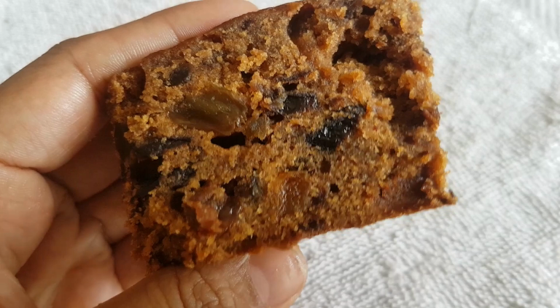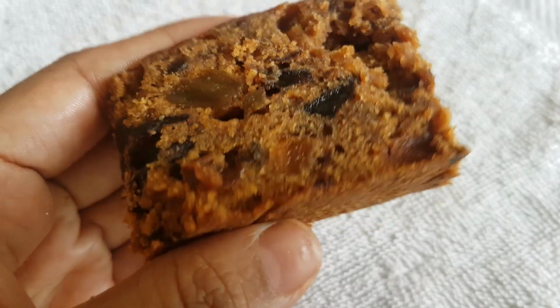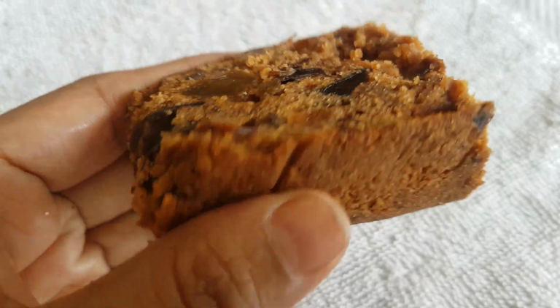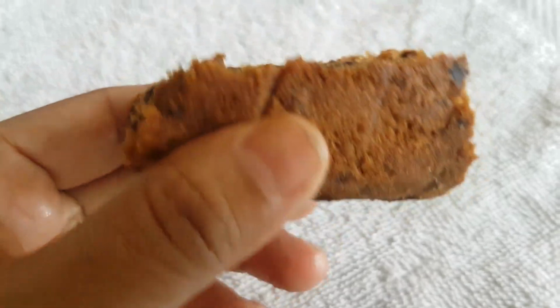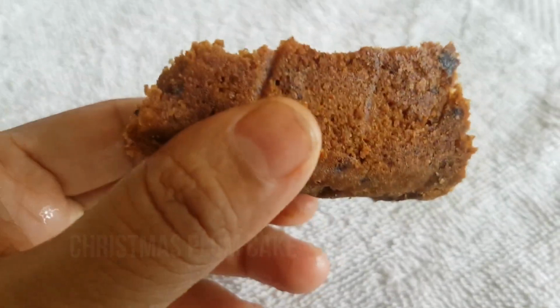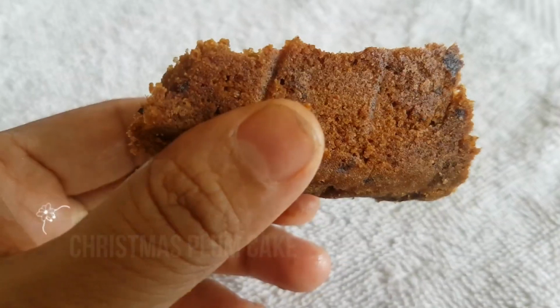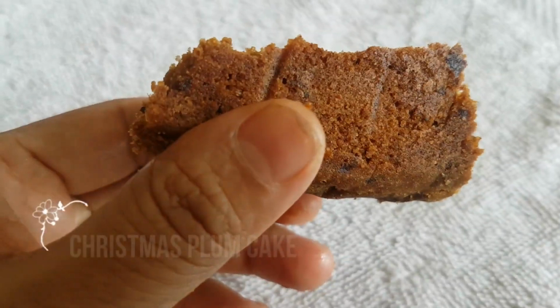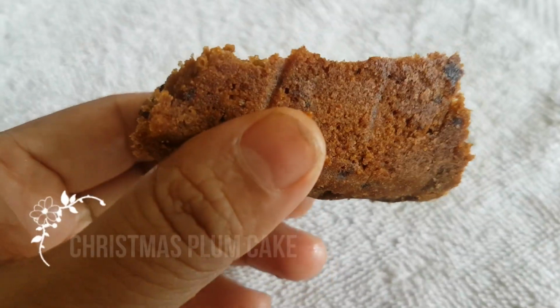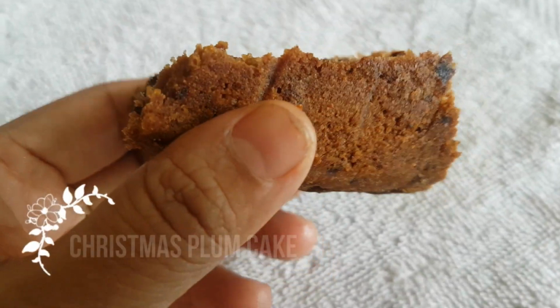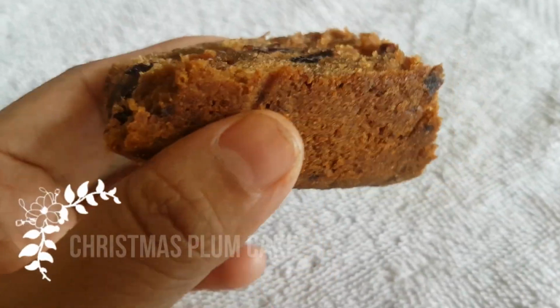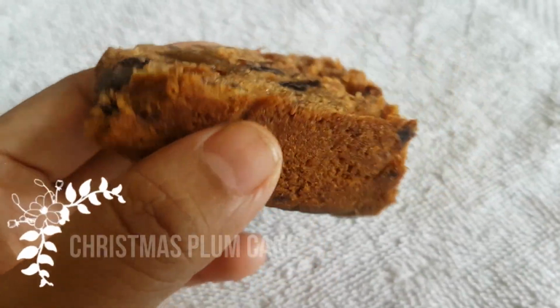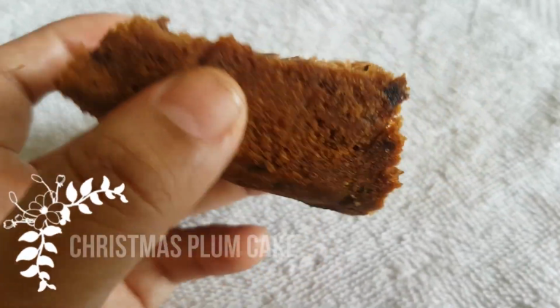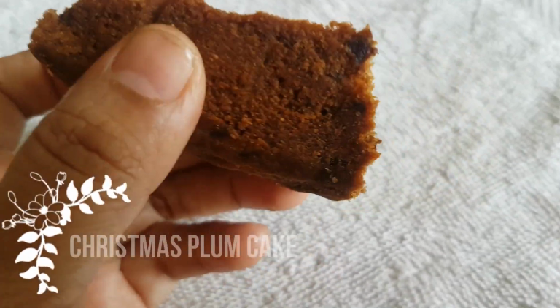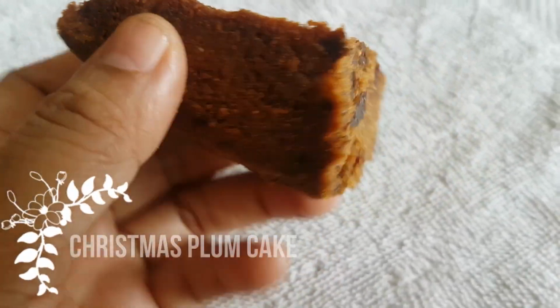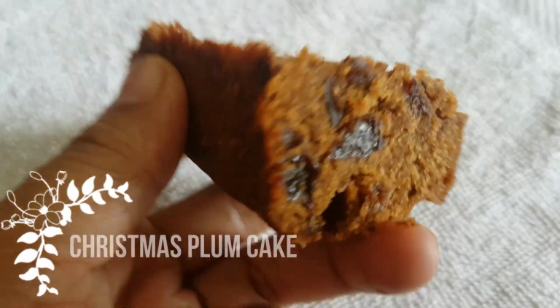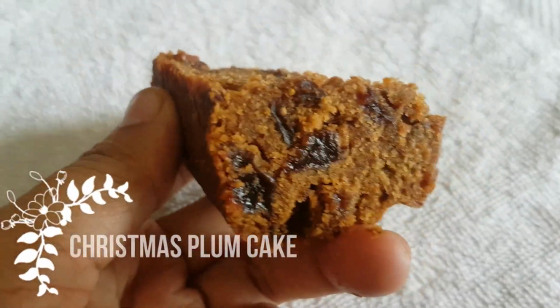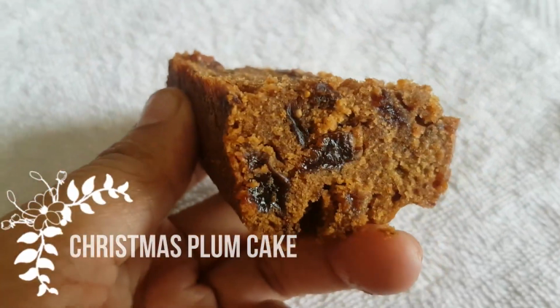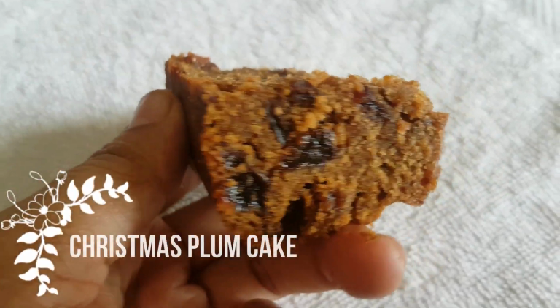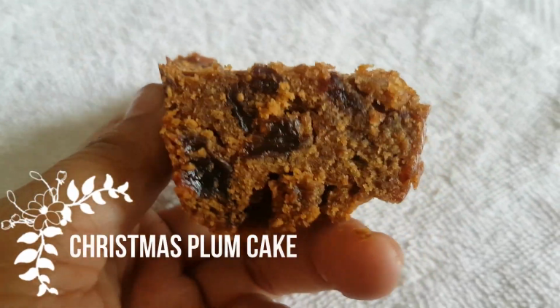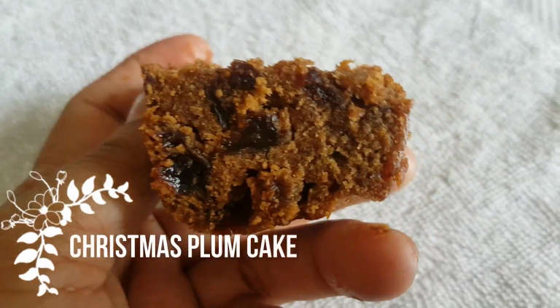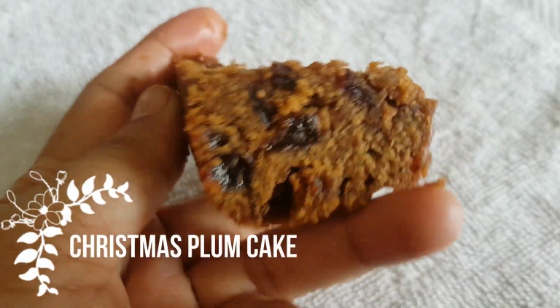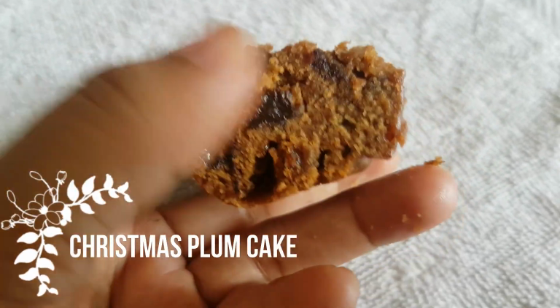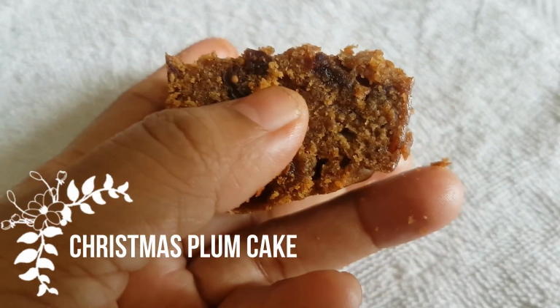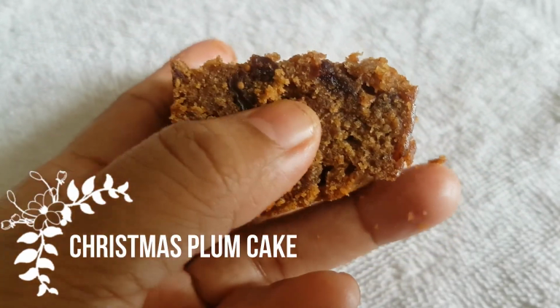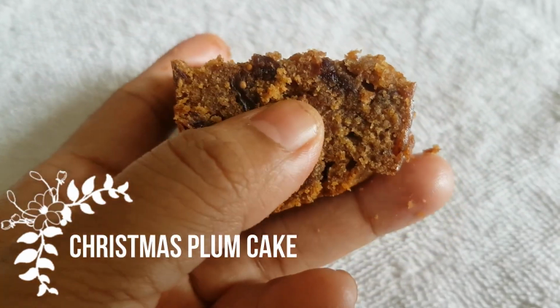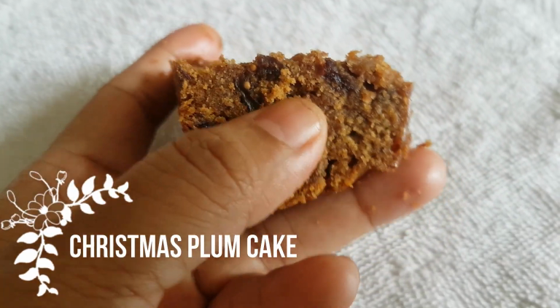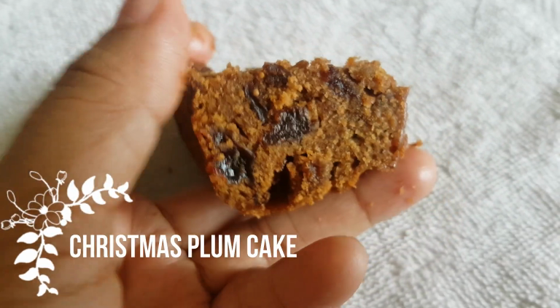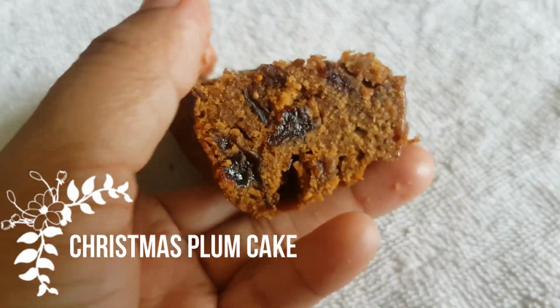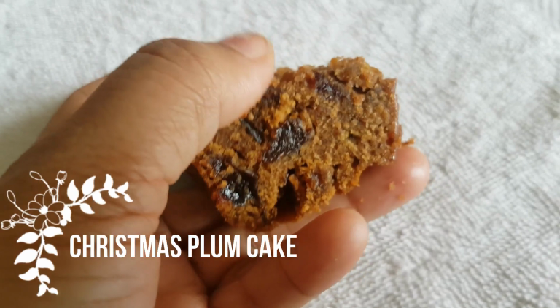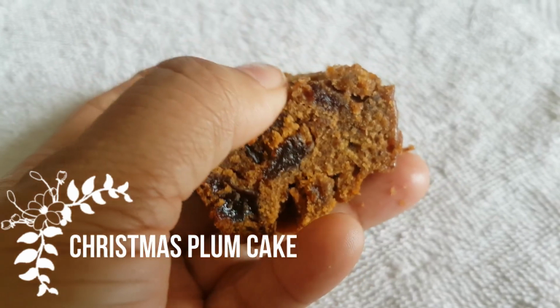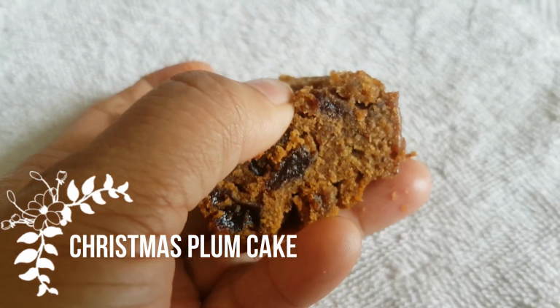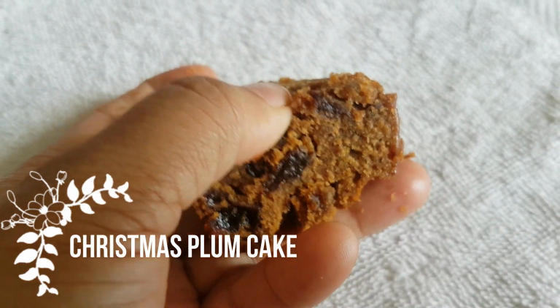Hi friends, welcome back to Prawash Kitchen. Today, I'm going to show you a Christmas cake.